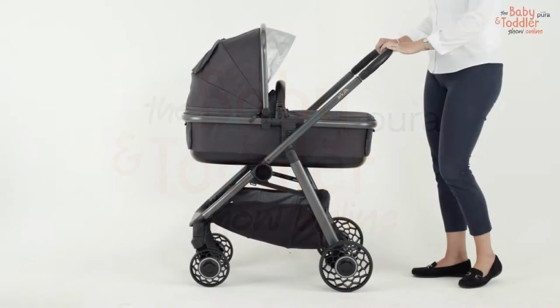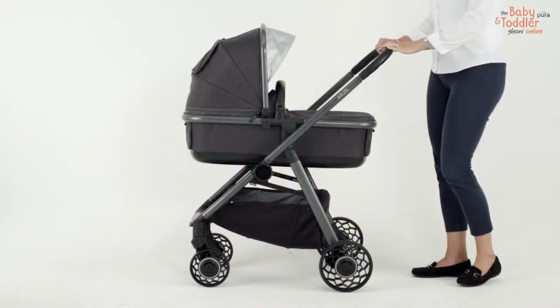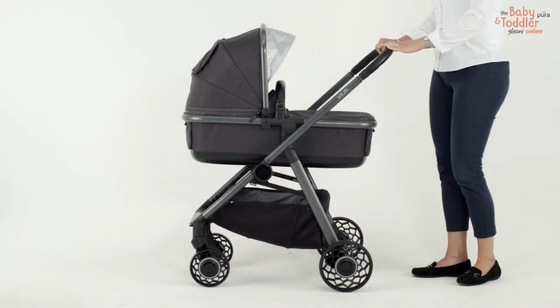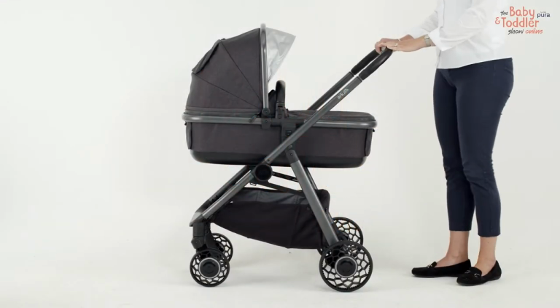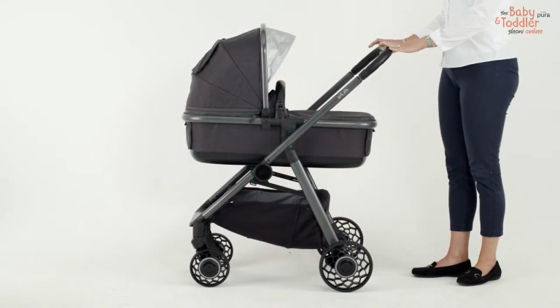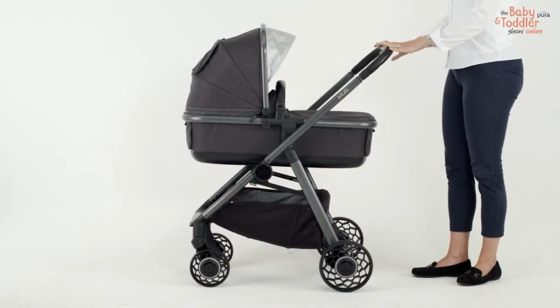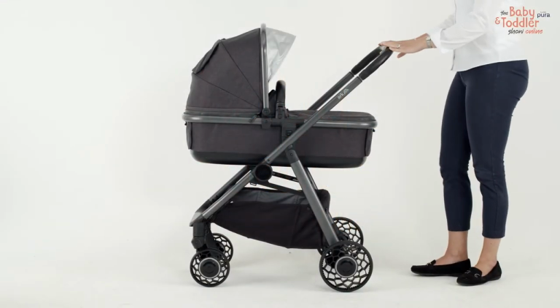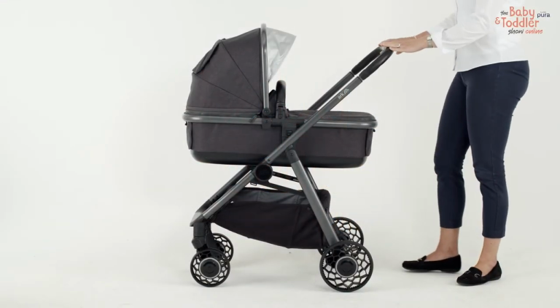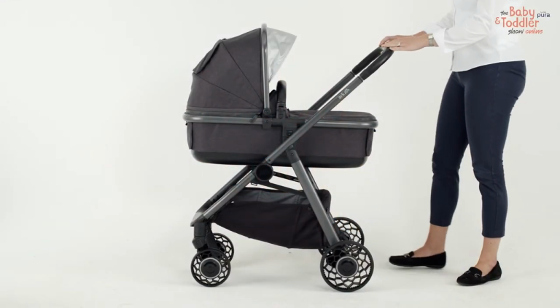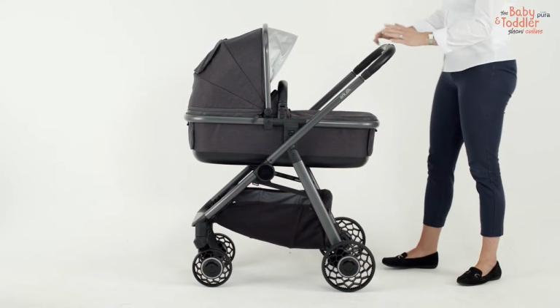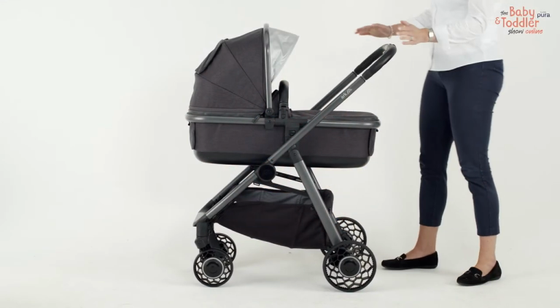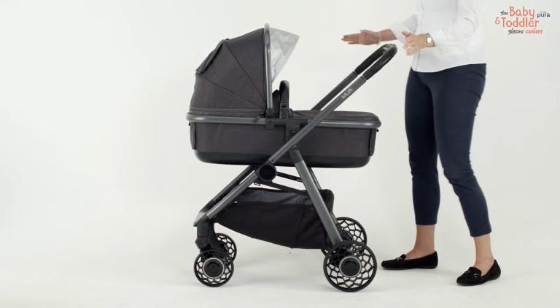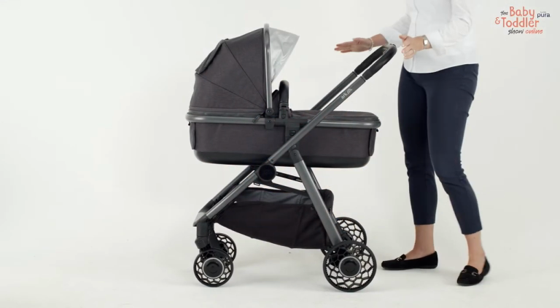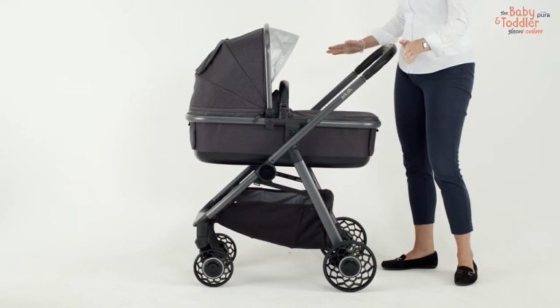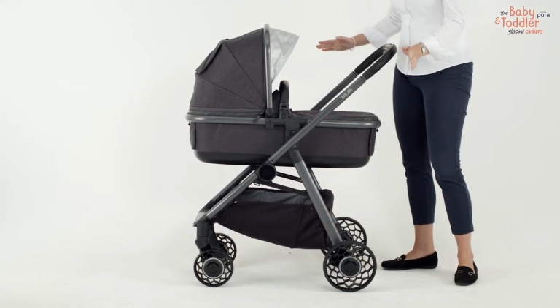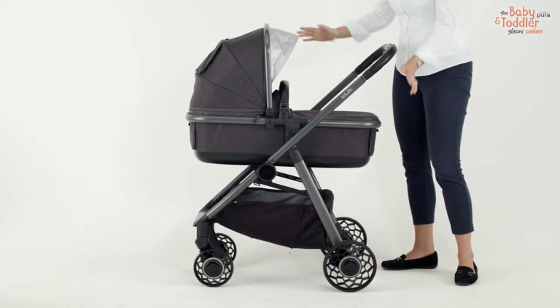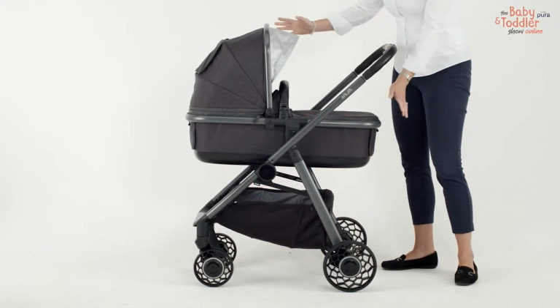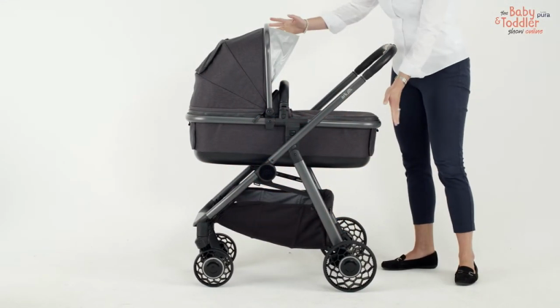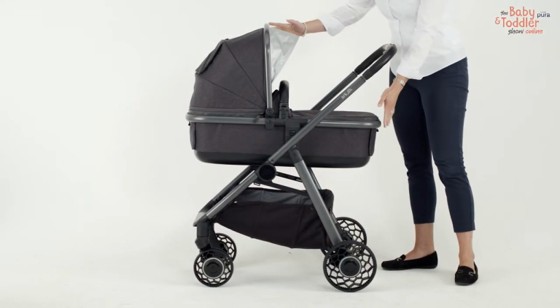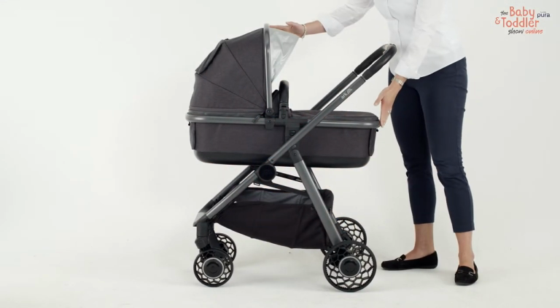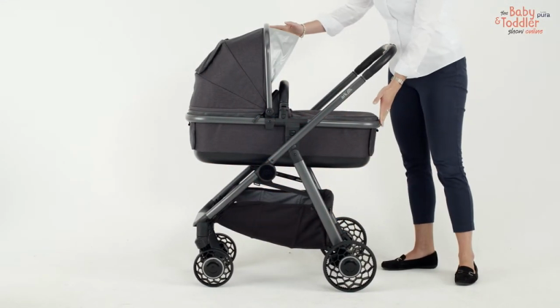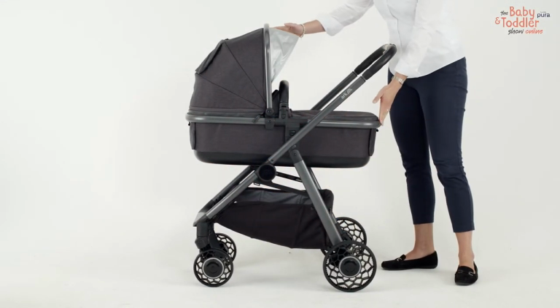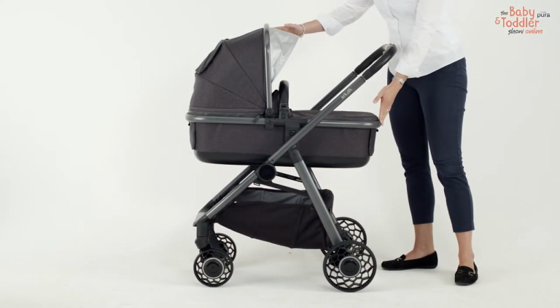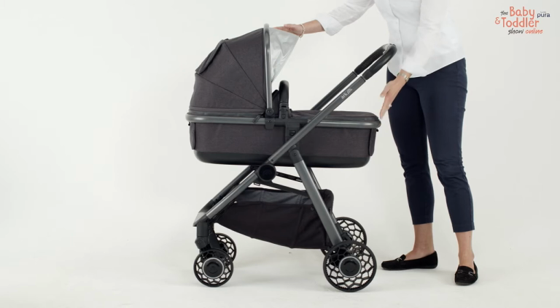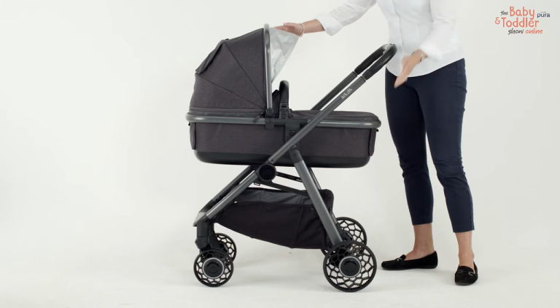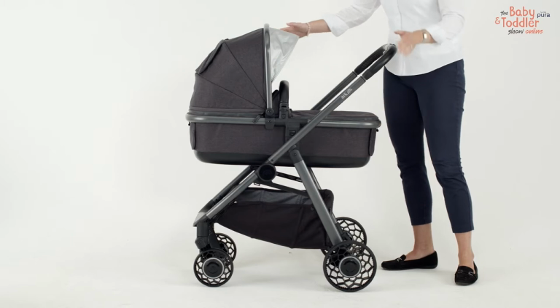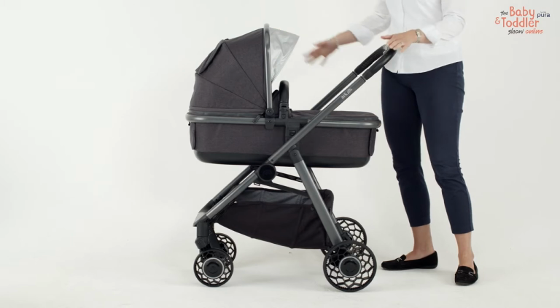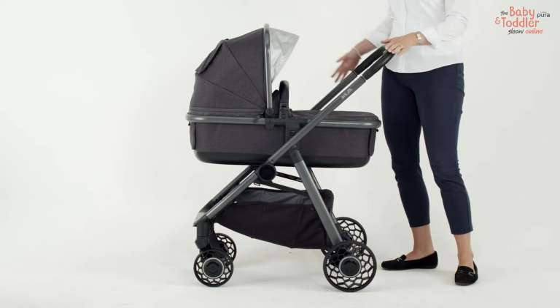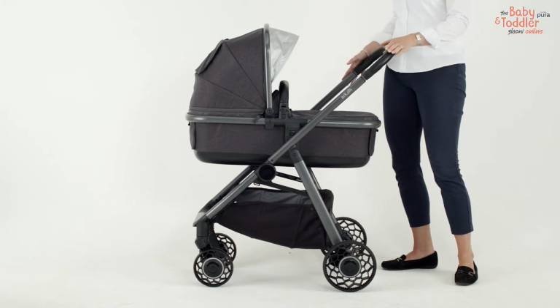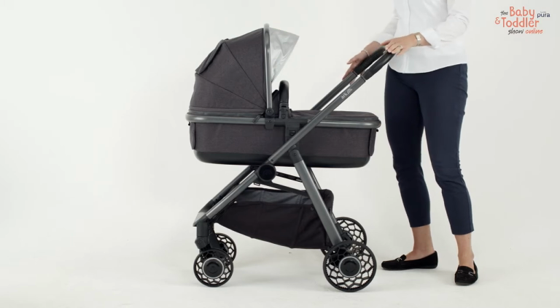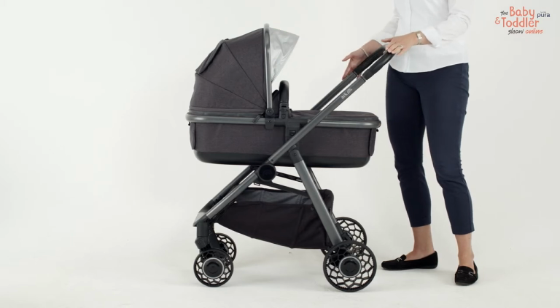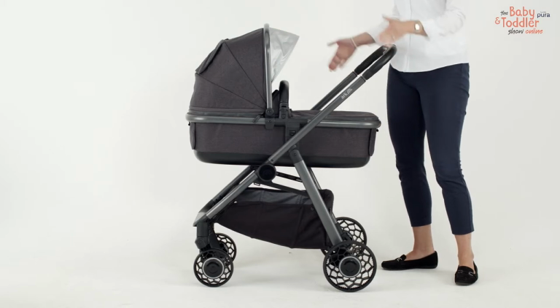Designed in the UK by parents, ARK is packed with thoughtful features for the safety and comfort of your child.